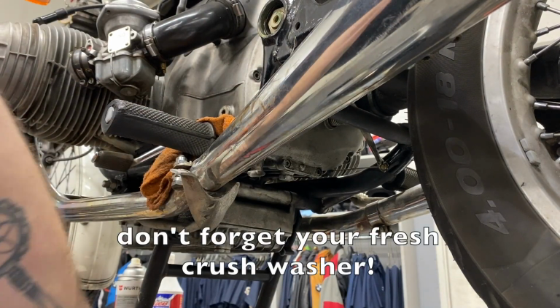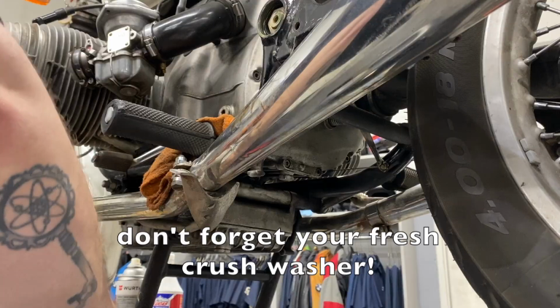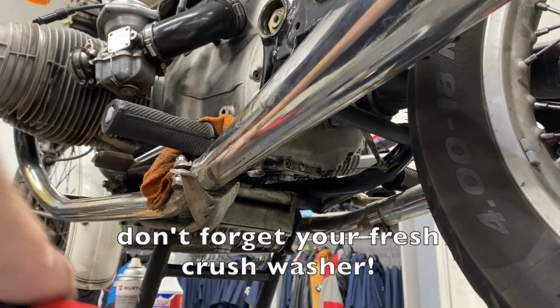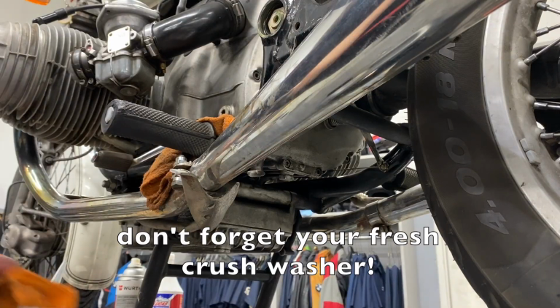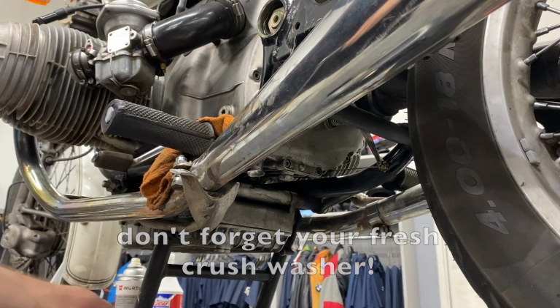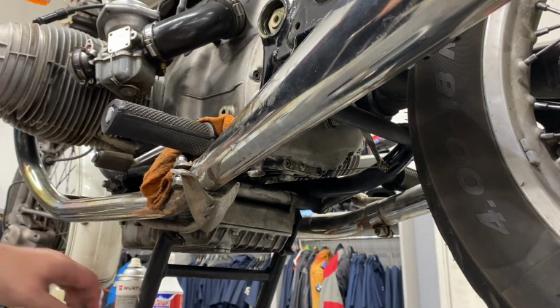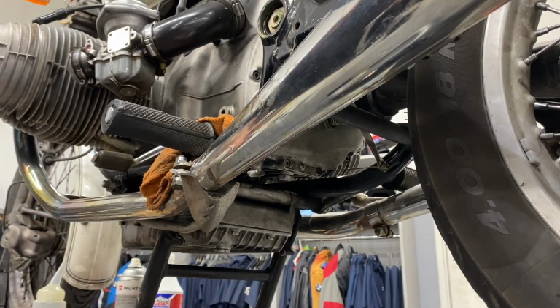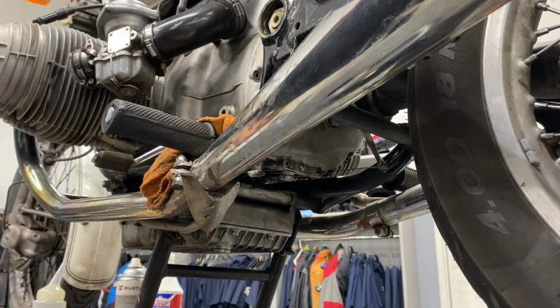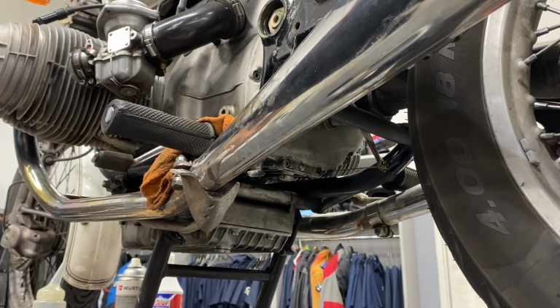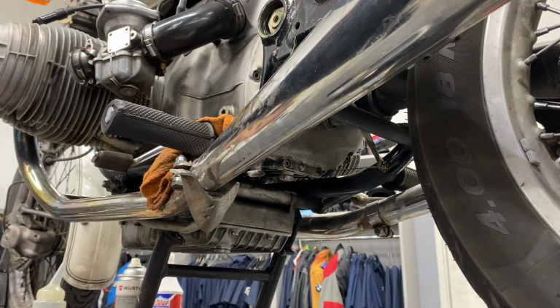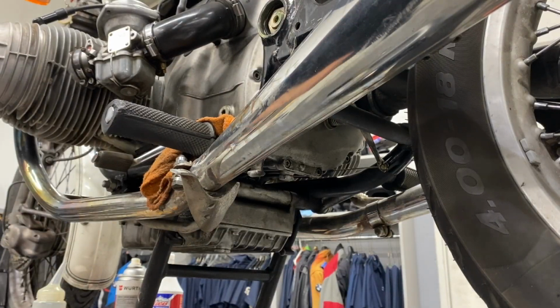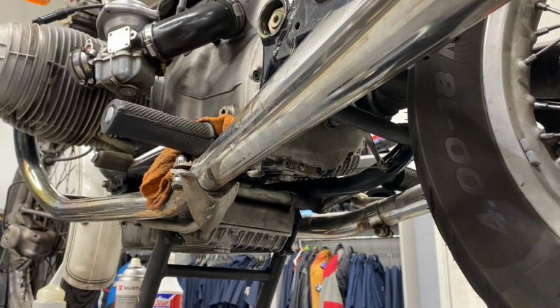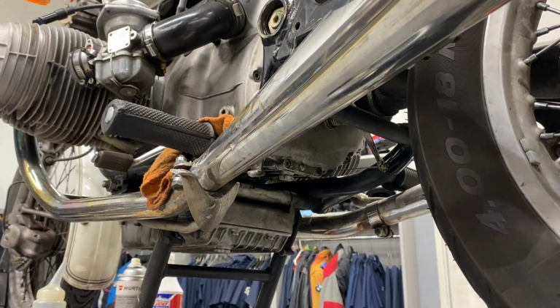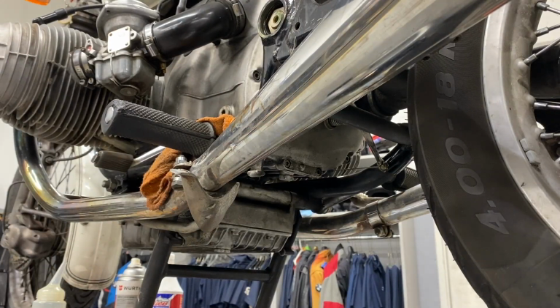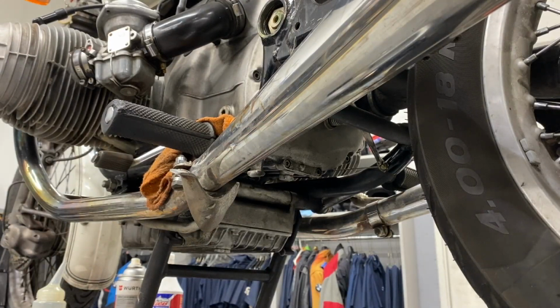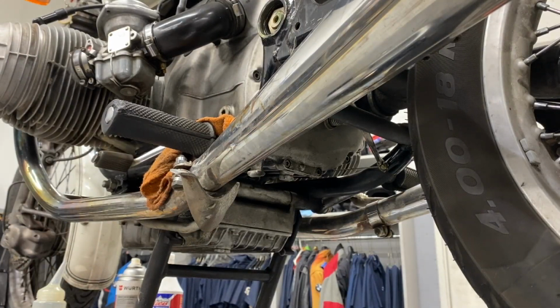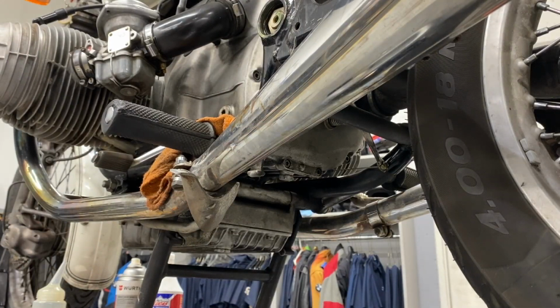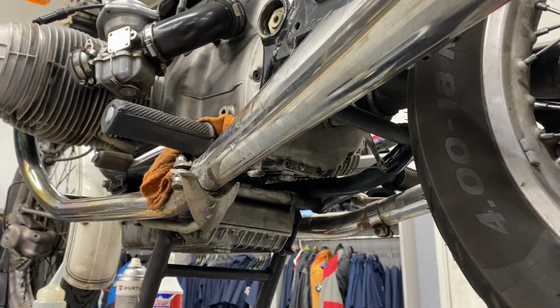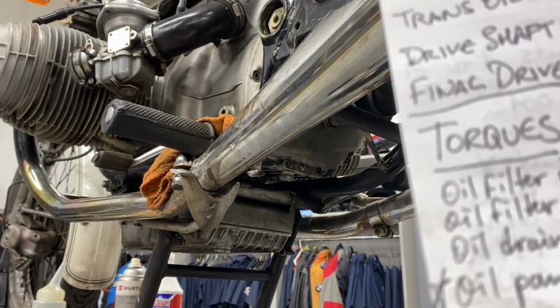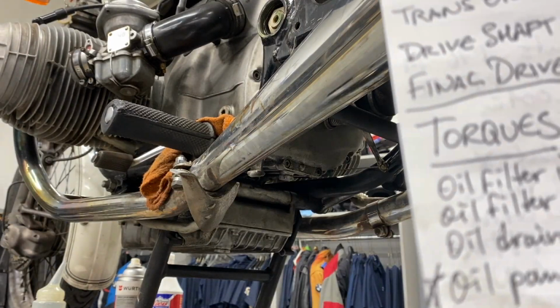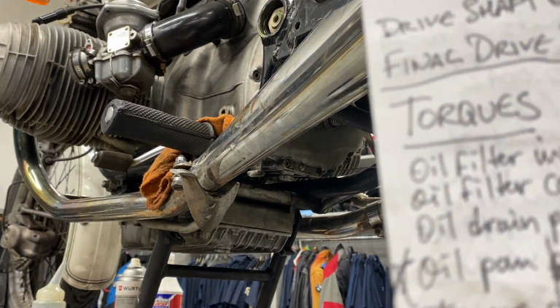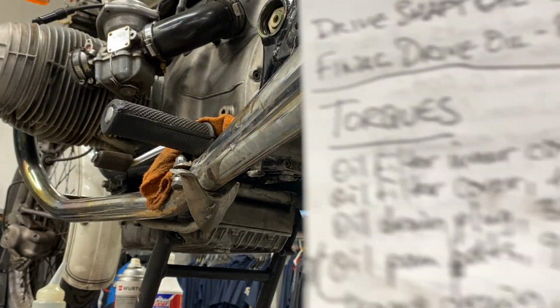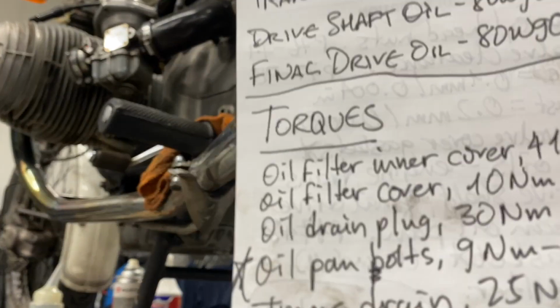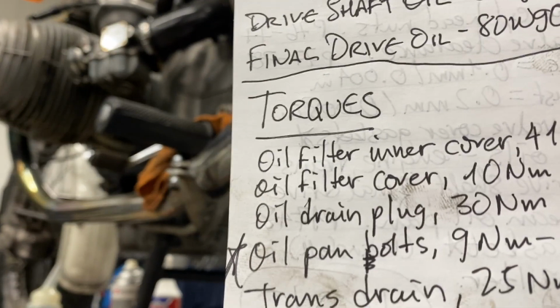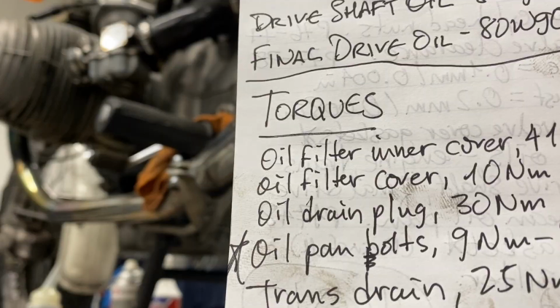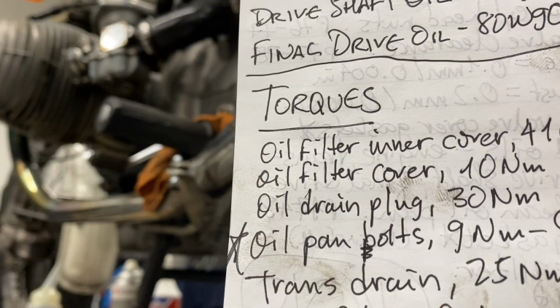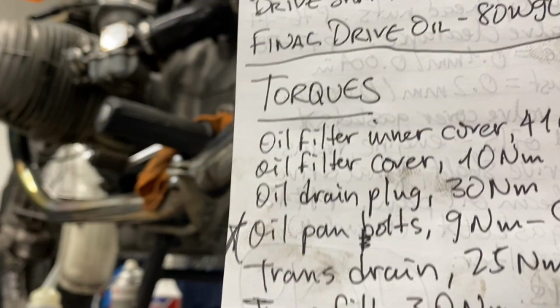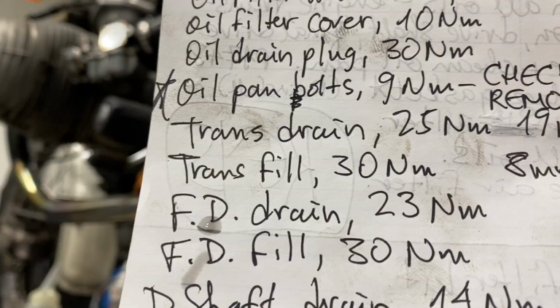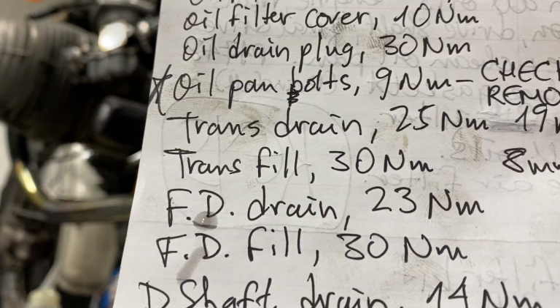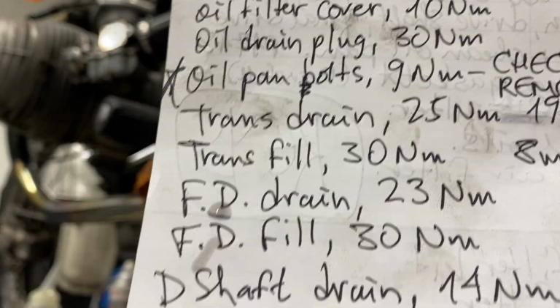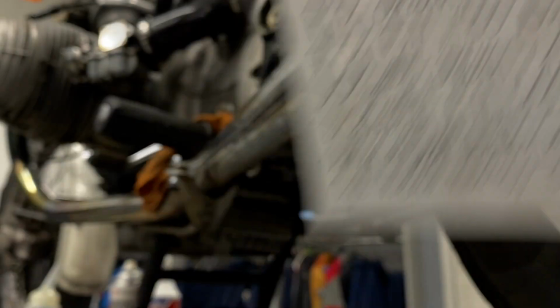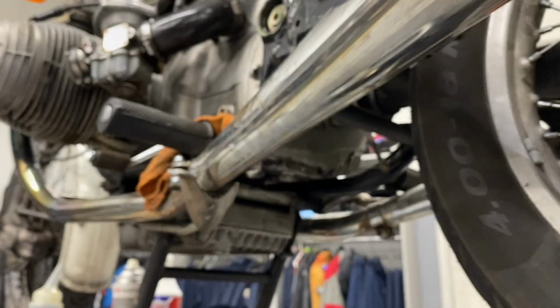And we're going to torque that too. Let me check my list again. Trans fill: 30 newton meters.